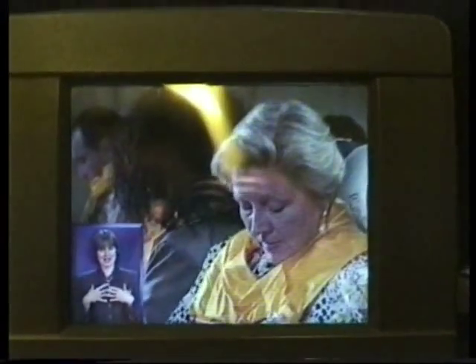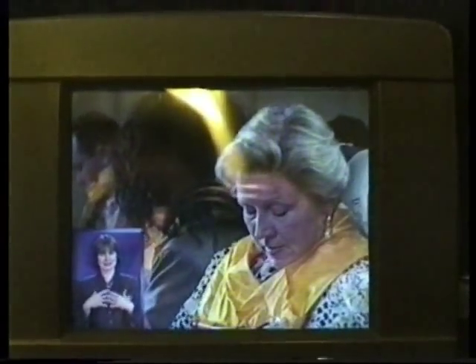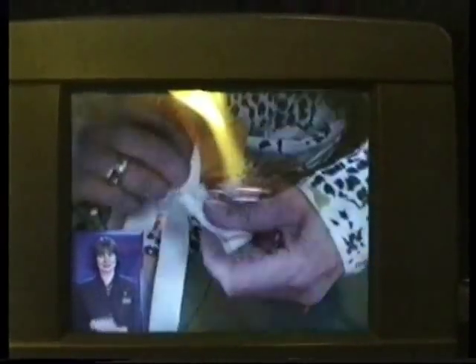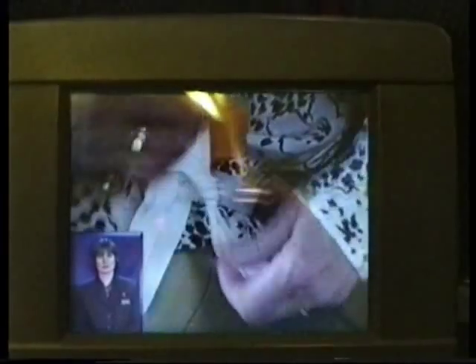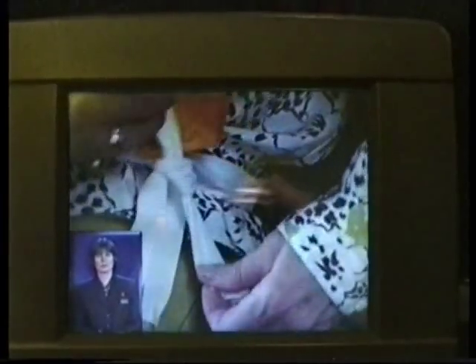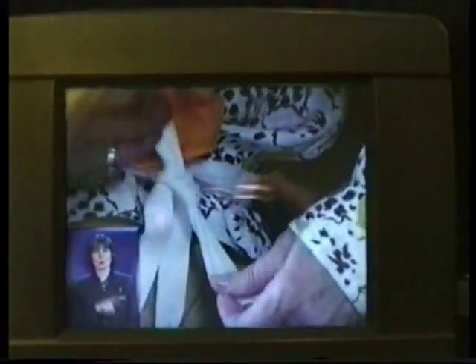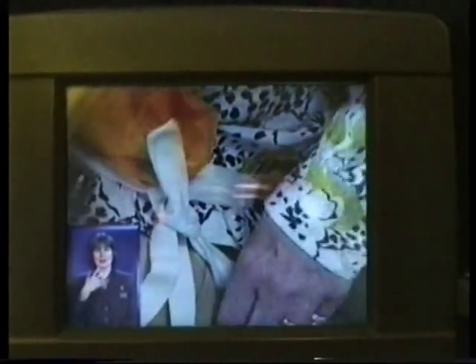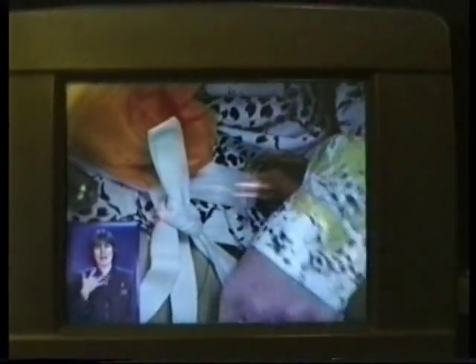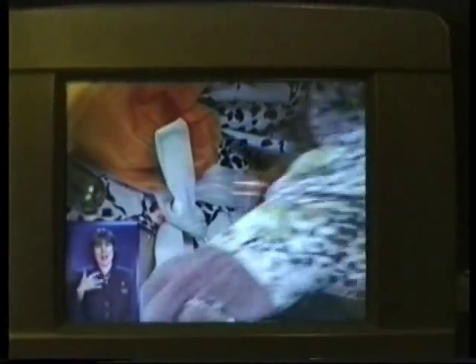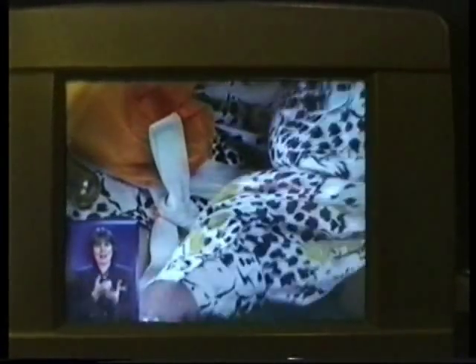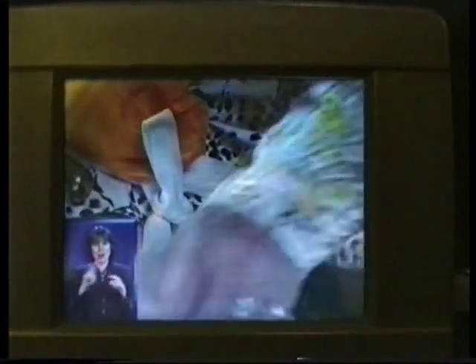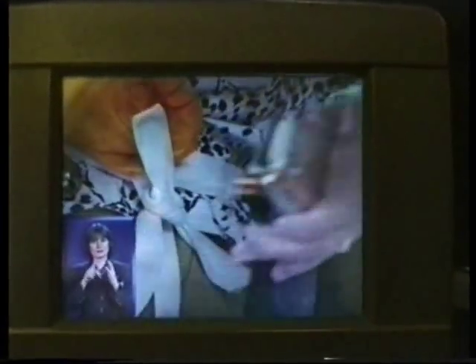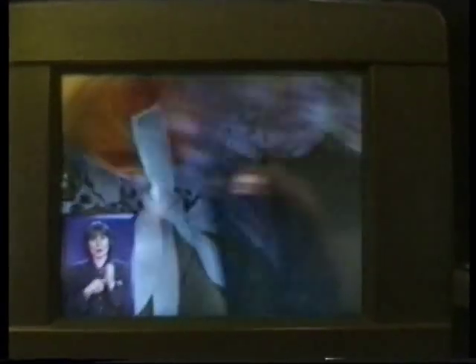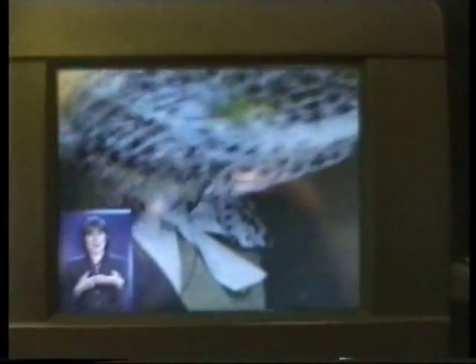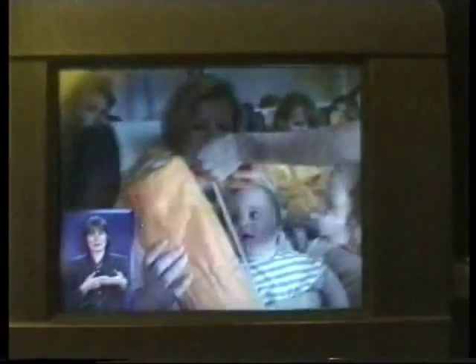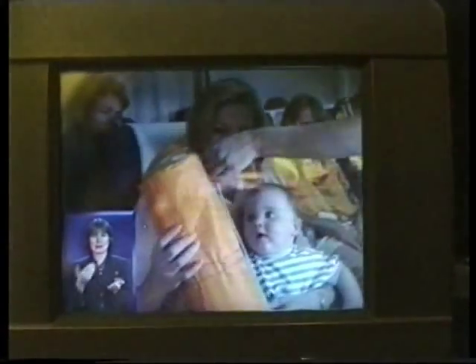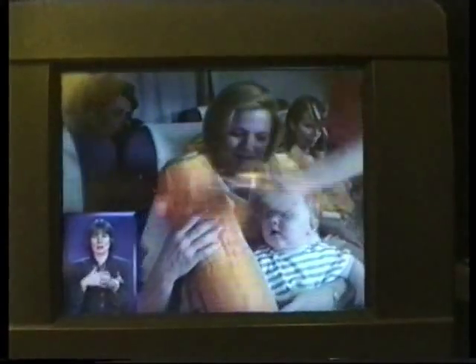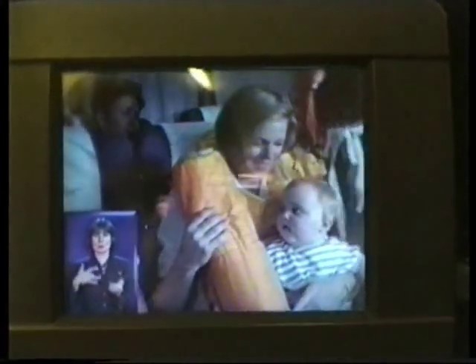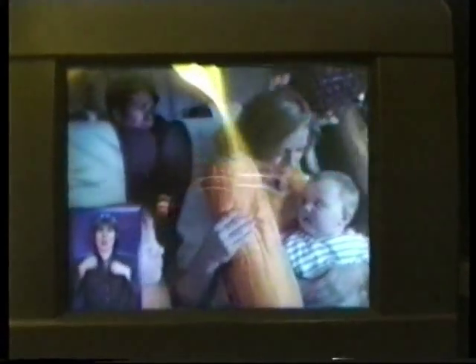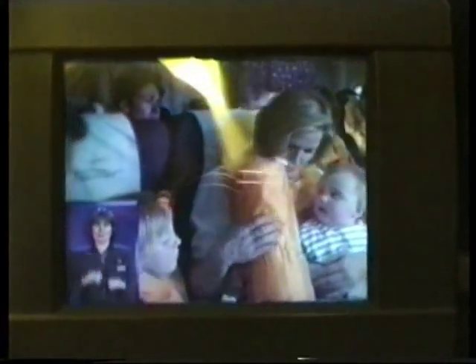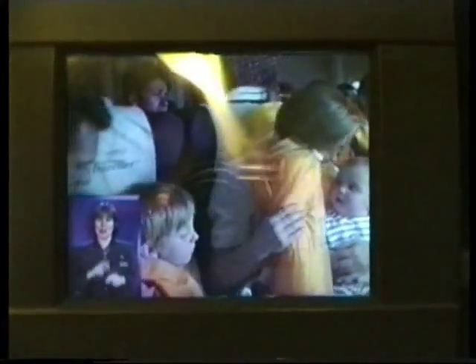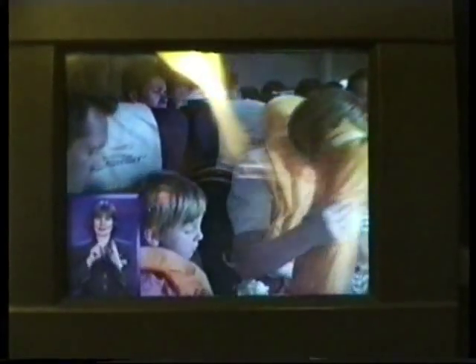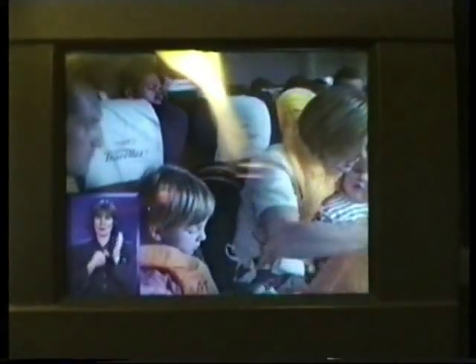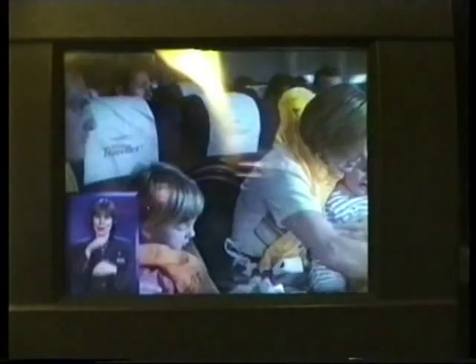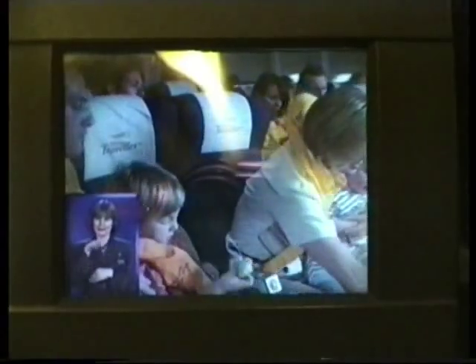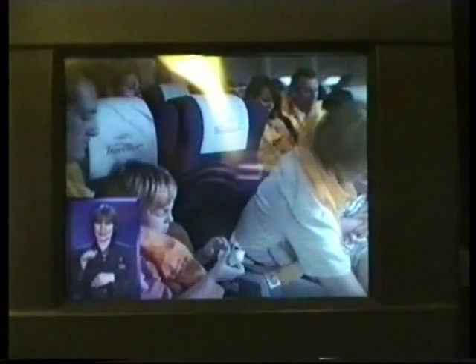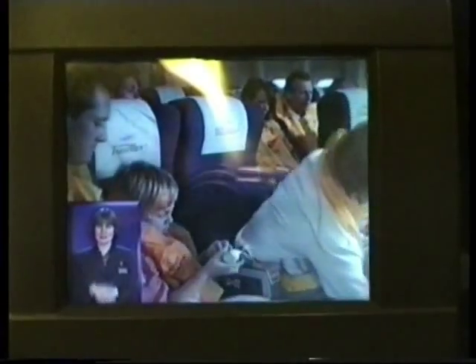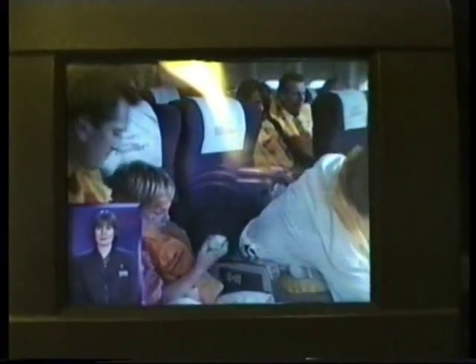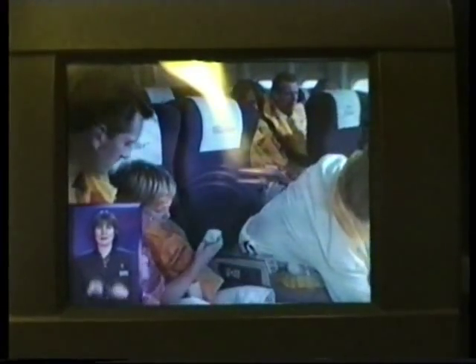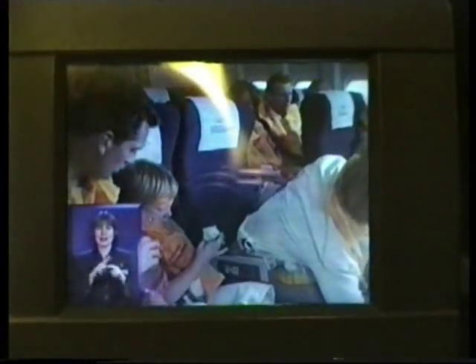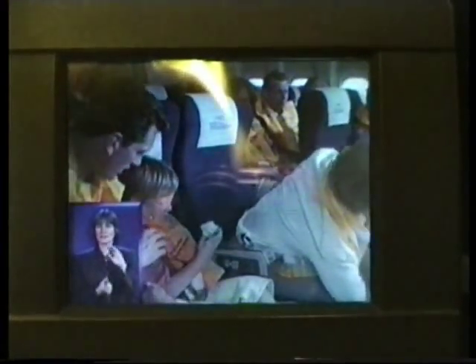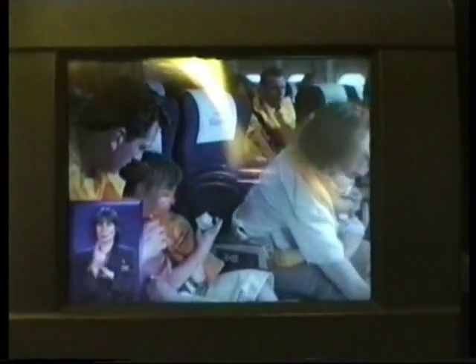Inflate your life jacket when you leave the aircraft. We'll supply life cots for babies and life jackets for infants.